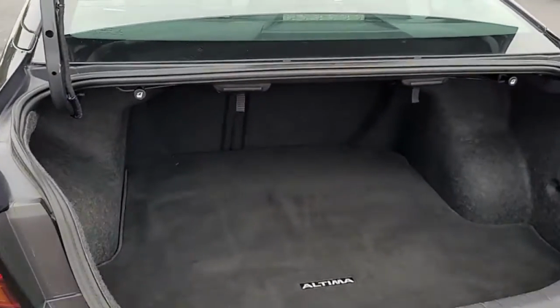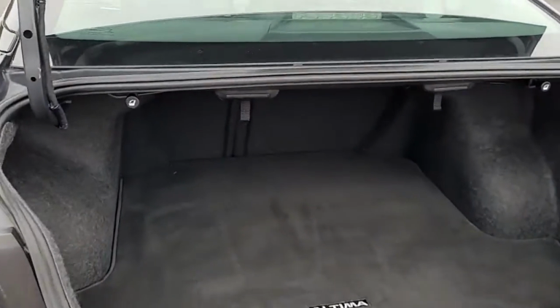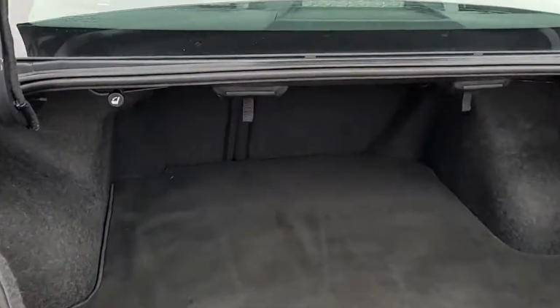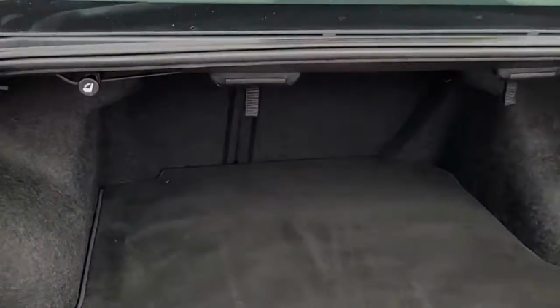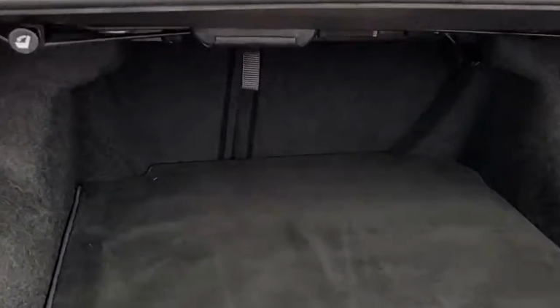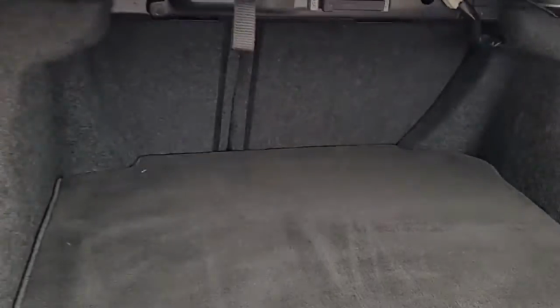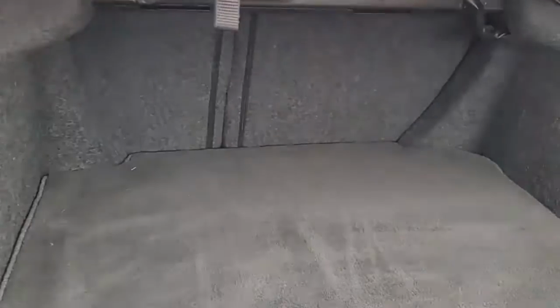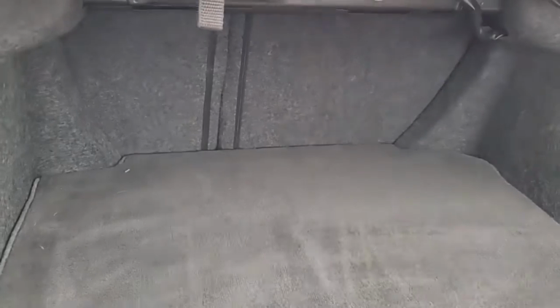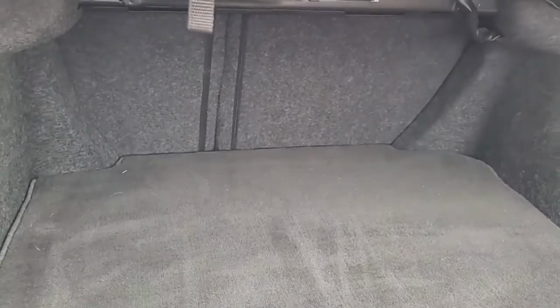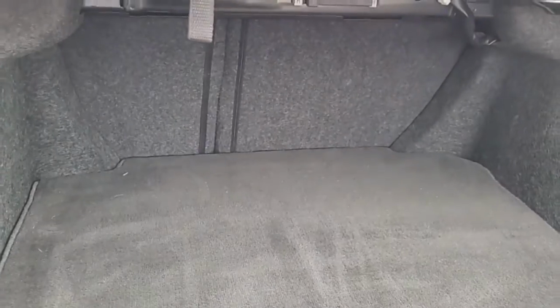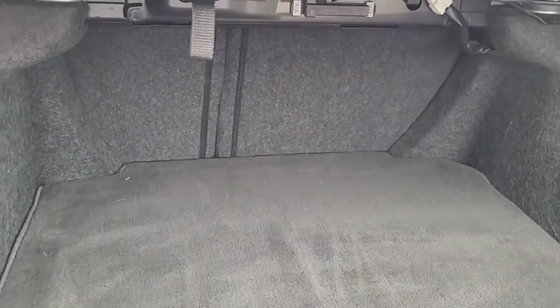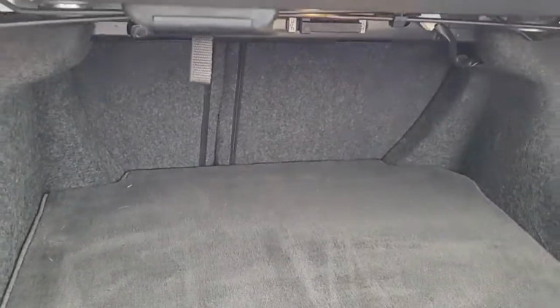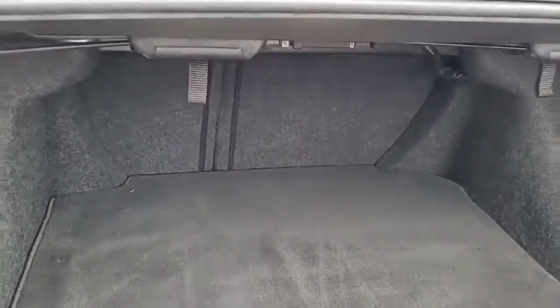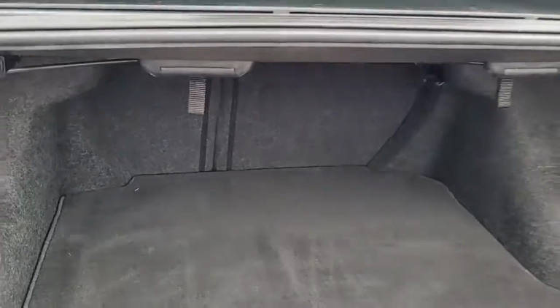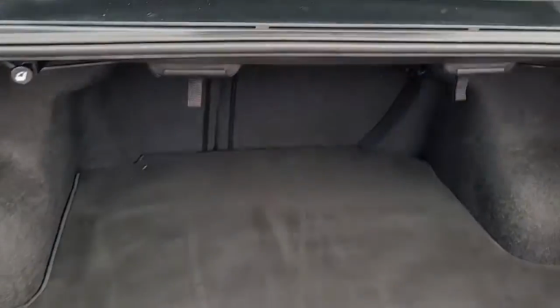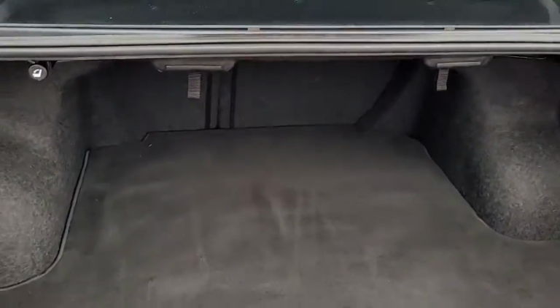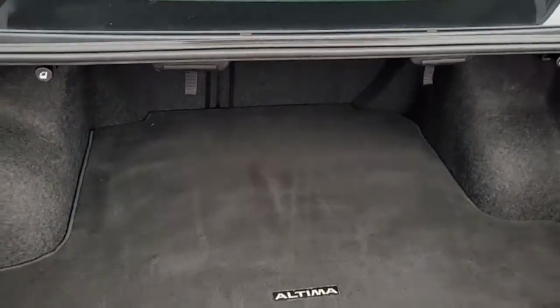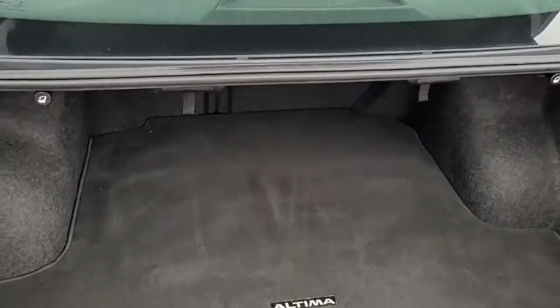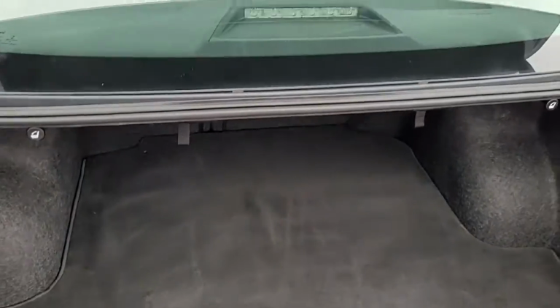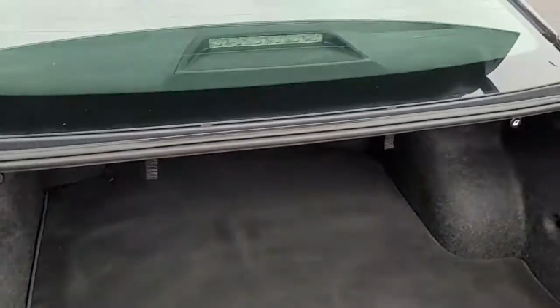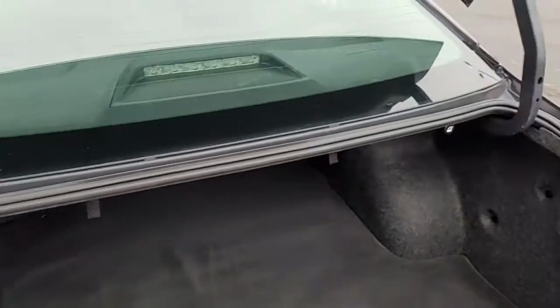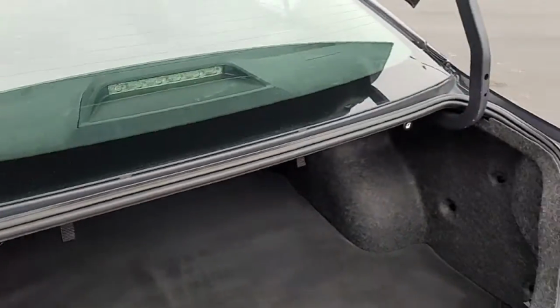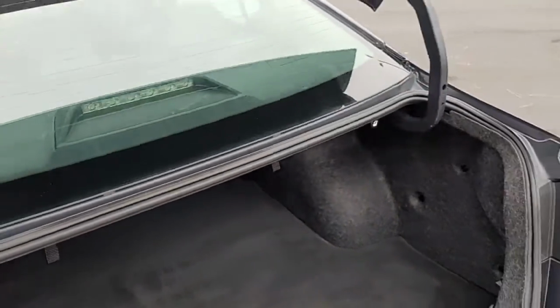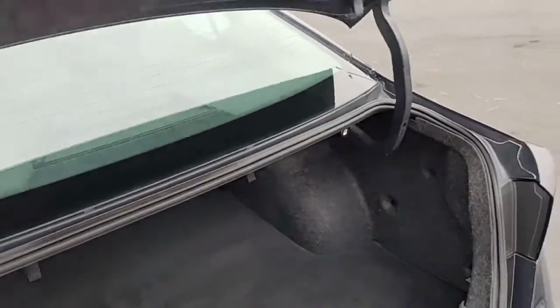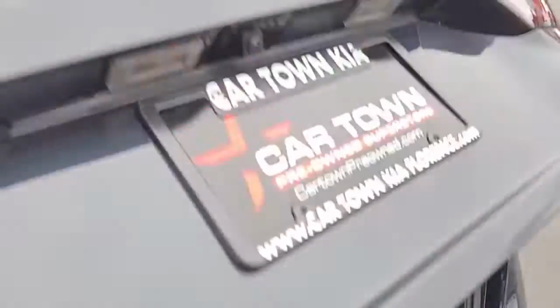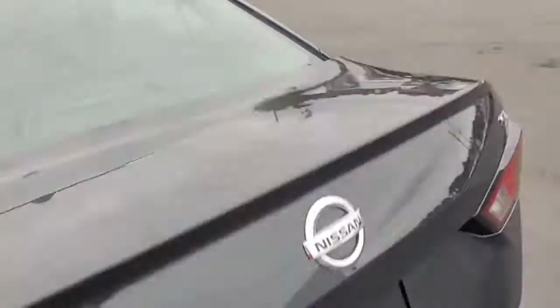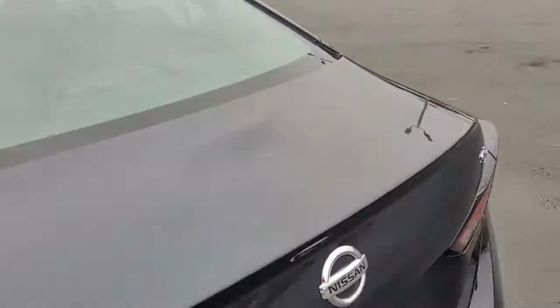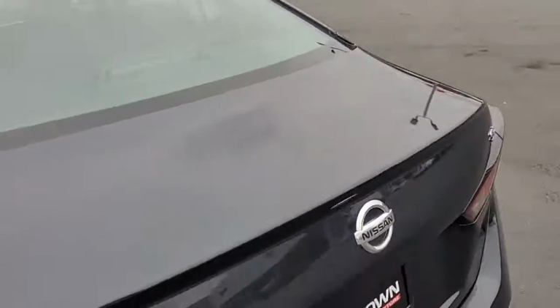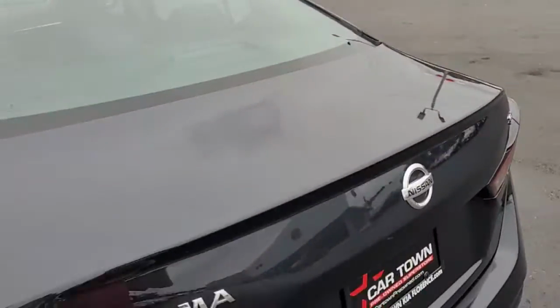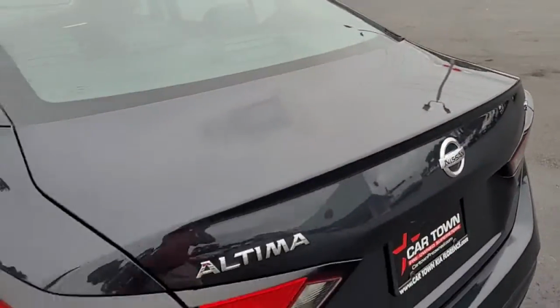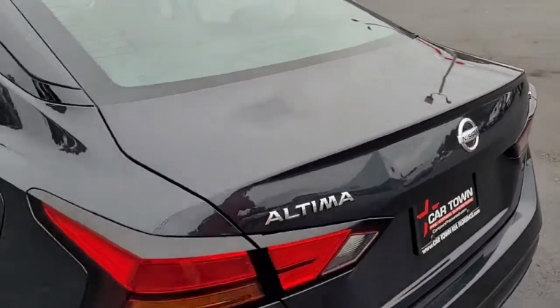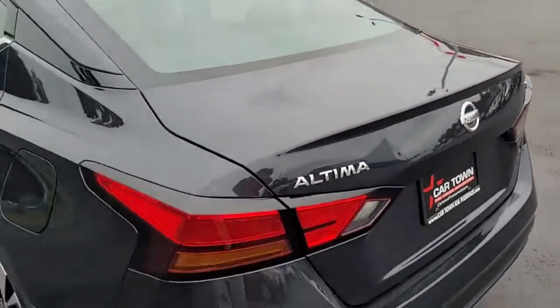If you need more room, the back seats will lay down. There's a 60-40 split, so you can lay down one side or the other, or both.